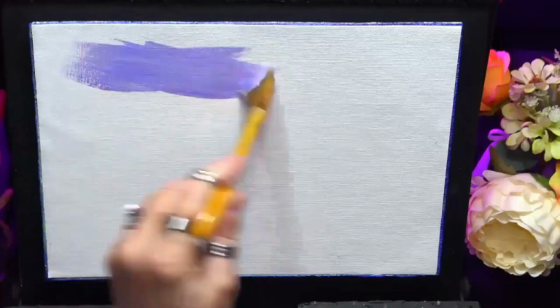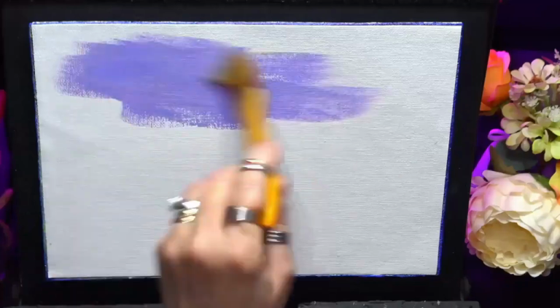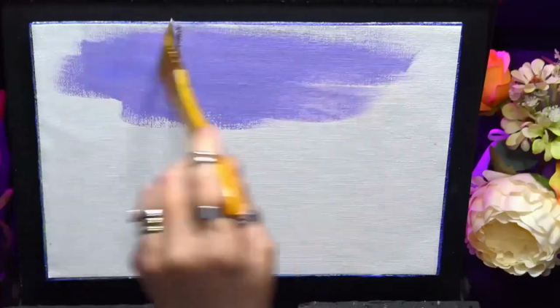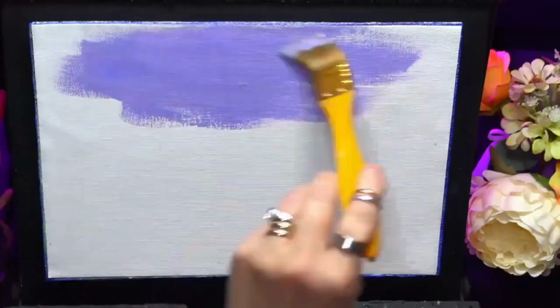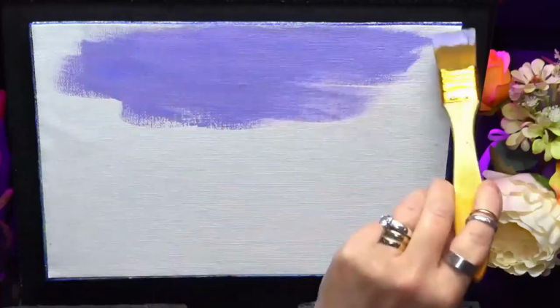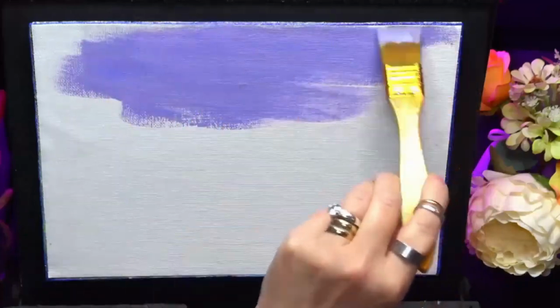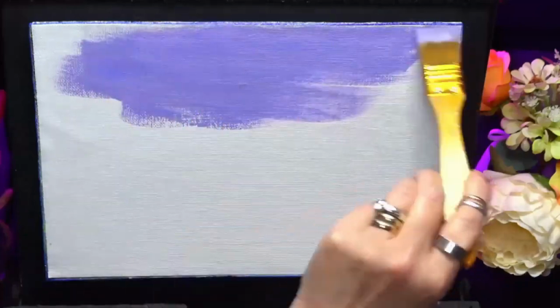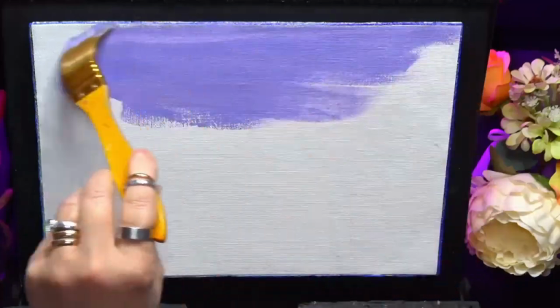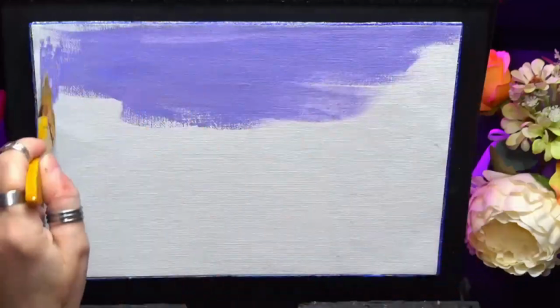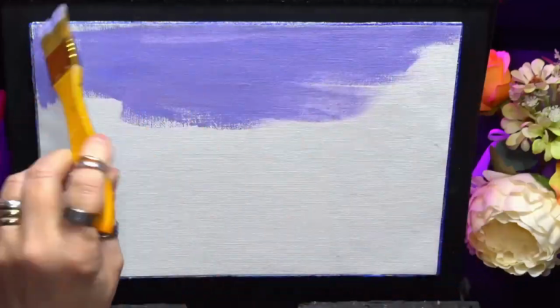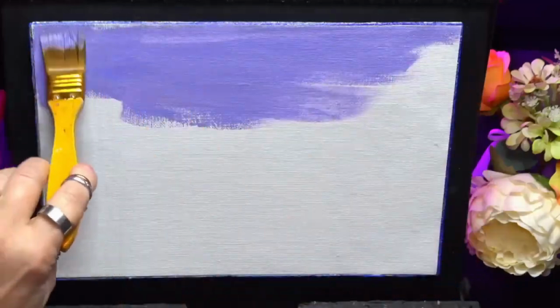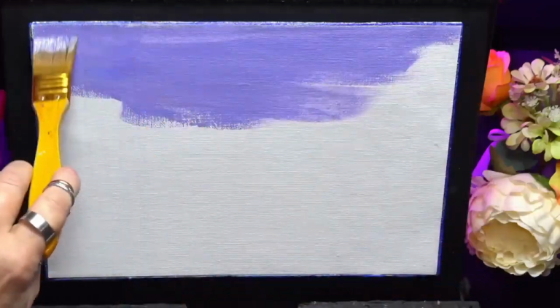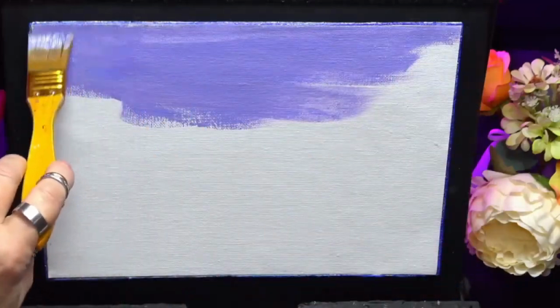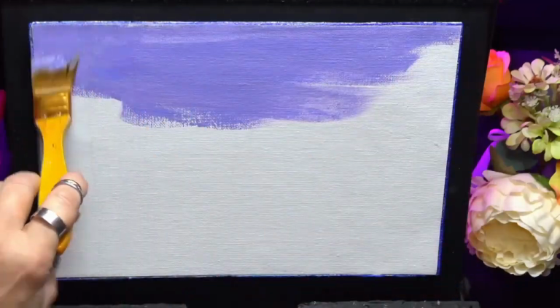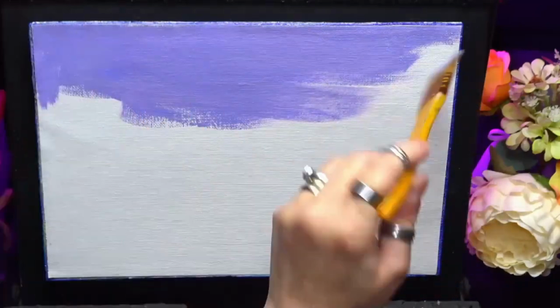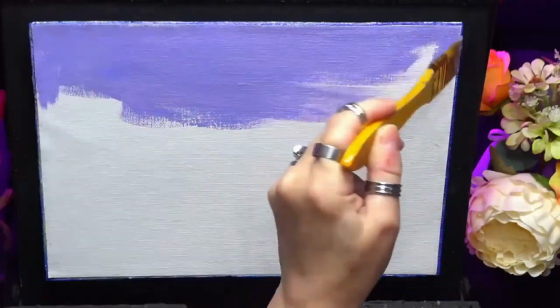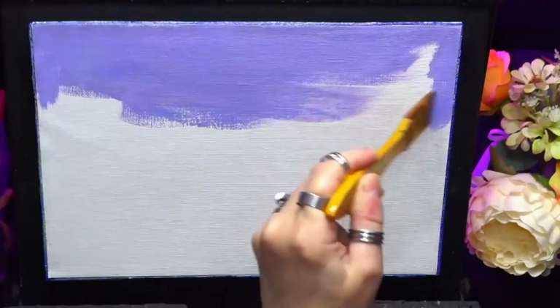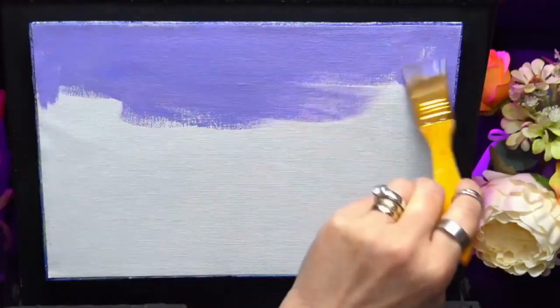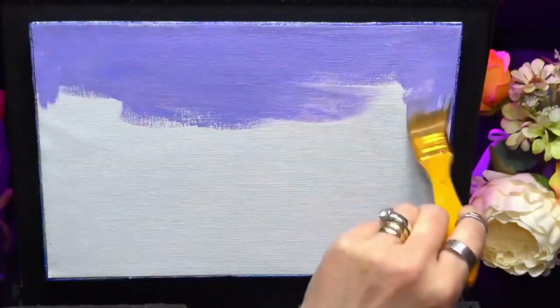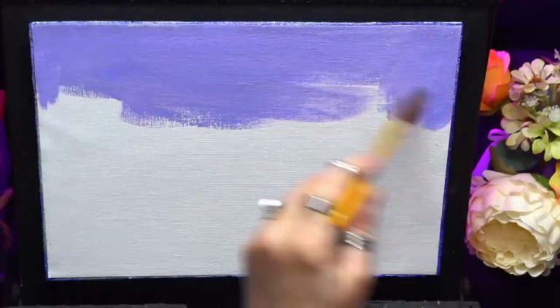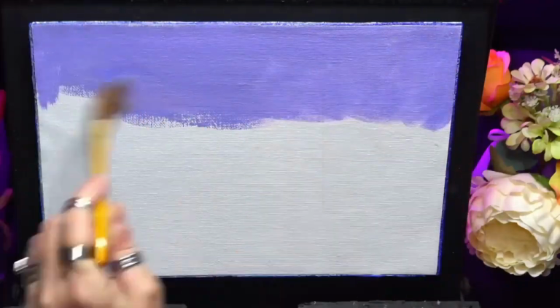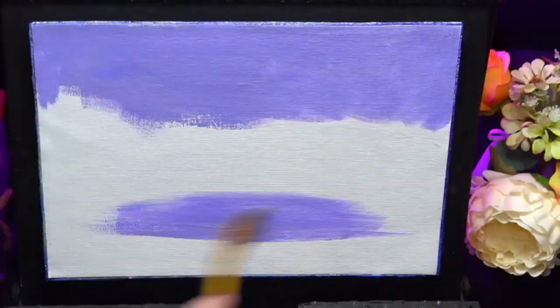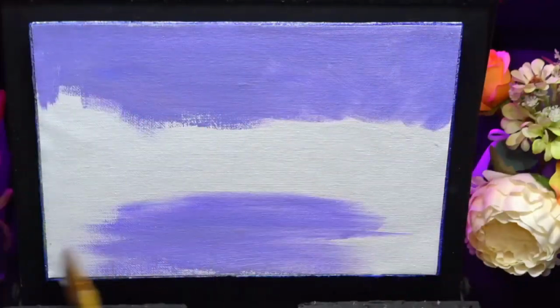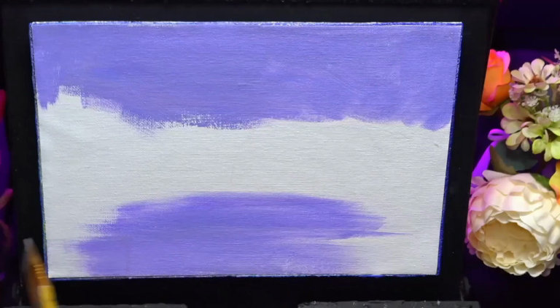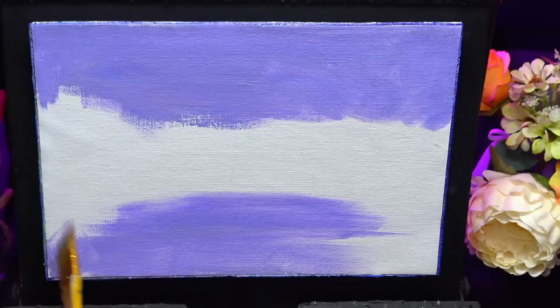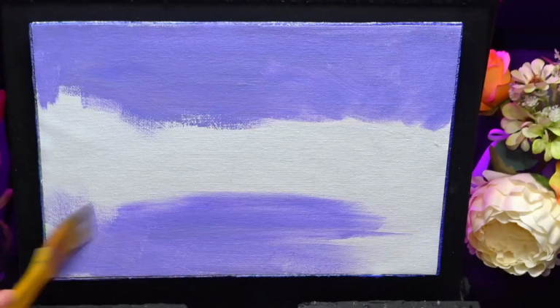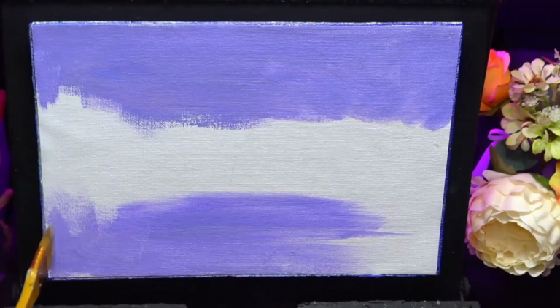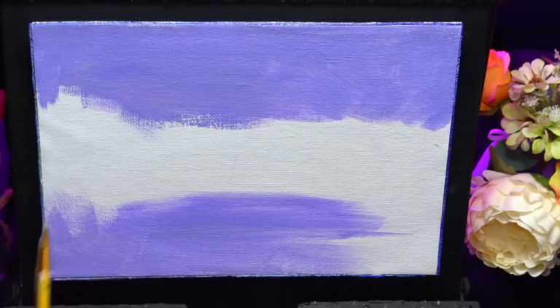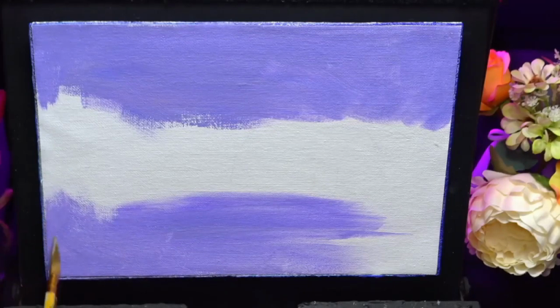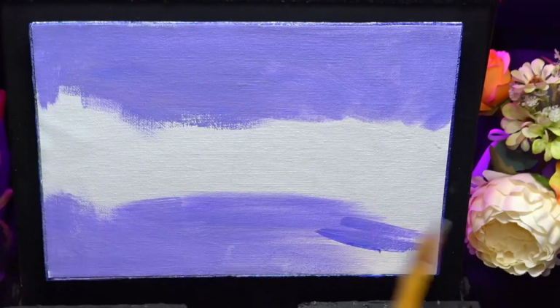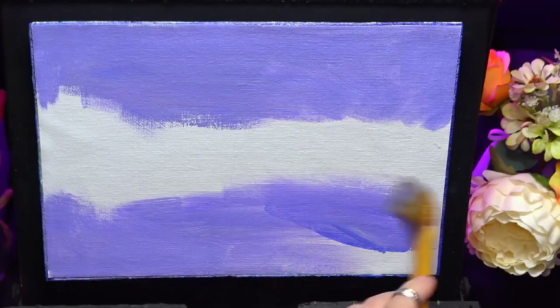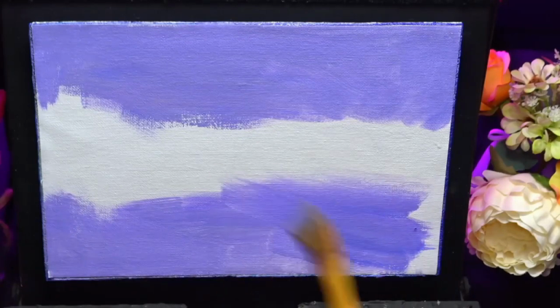Hi guys, welcome back to my channel. I'm Chrissie and today I'm working on an 11 by 8 sized canvas.